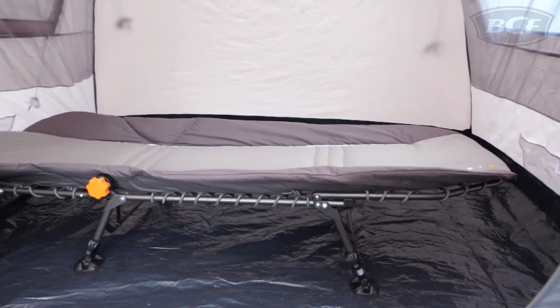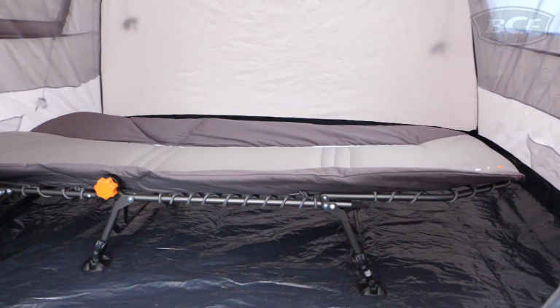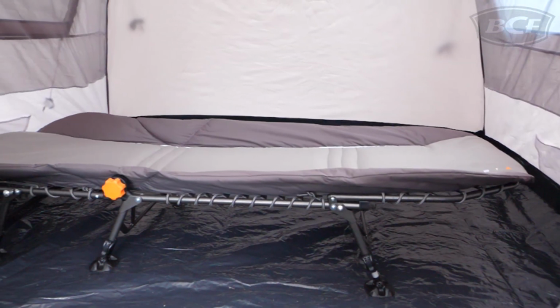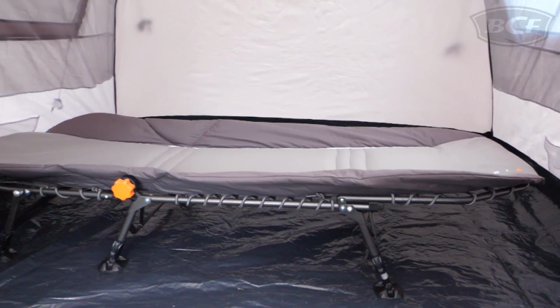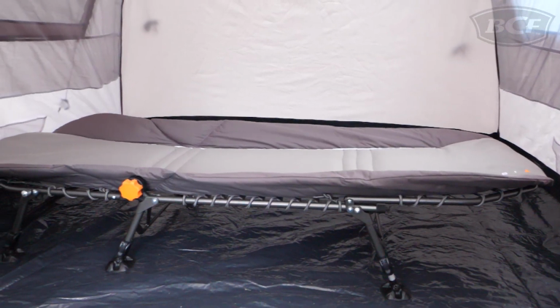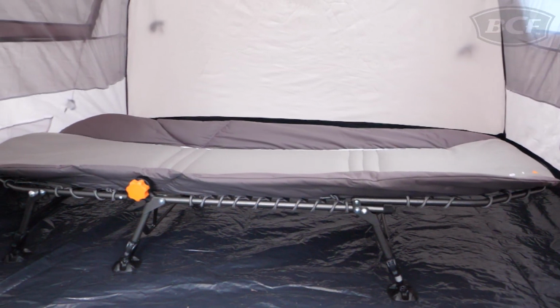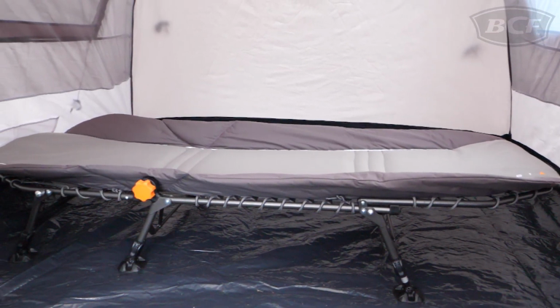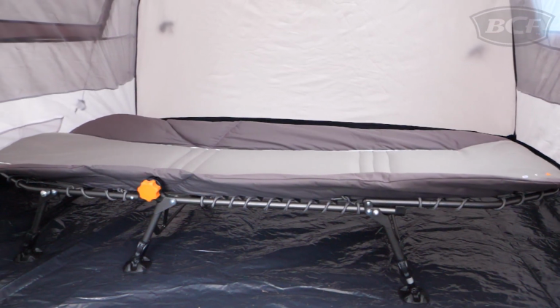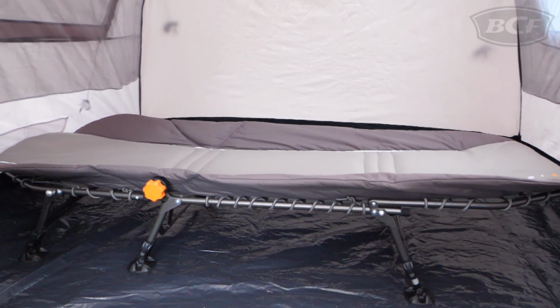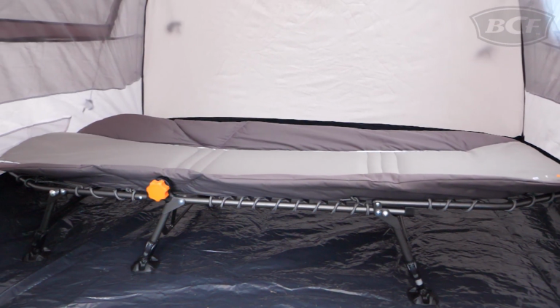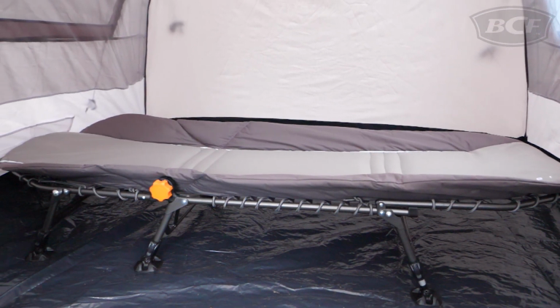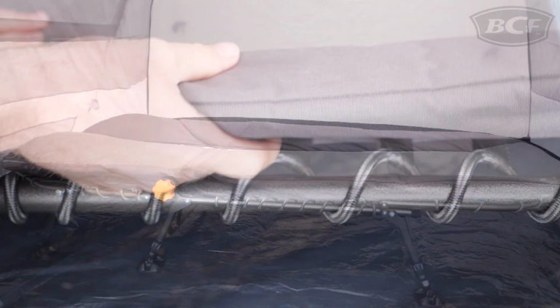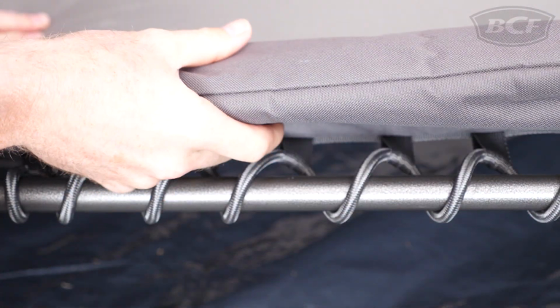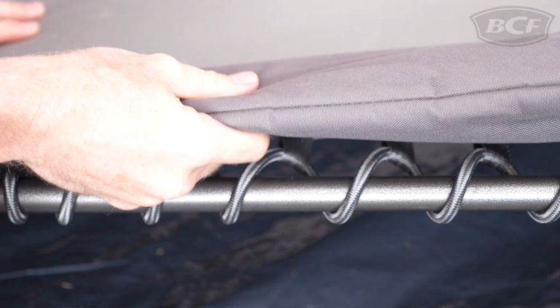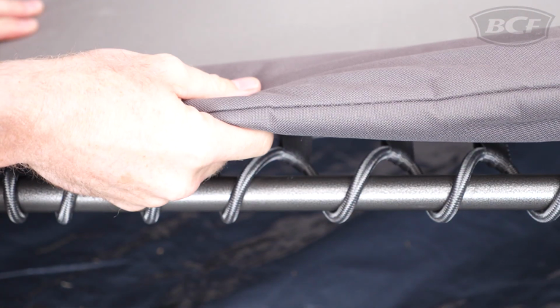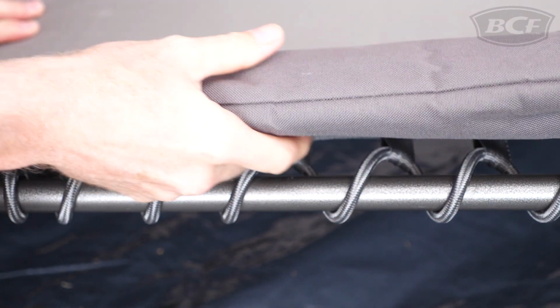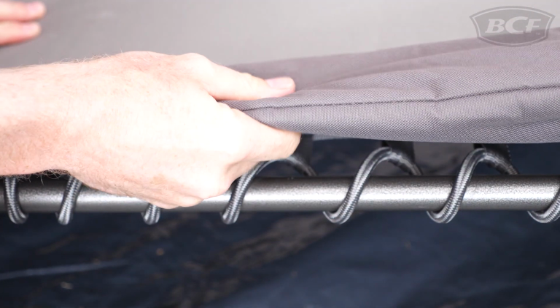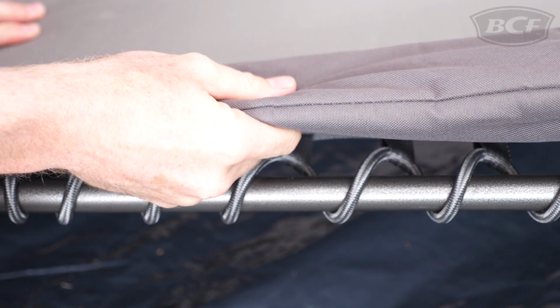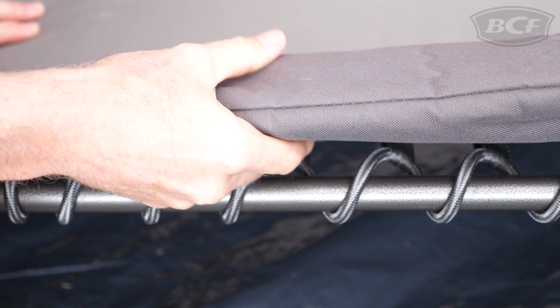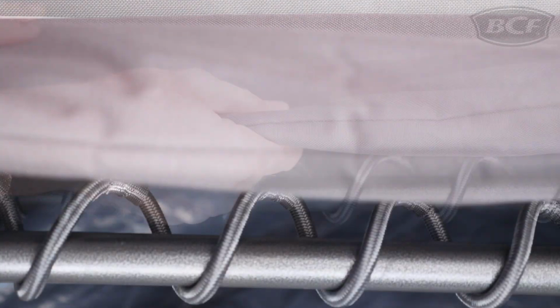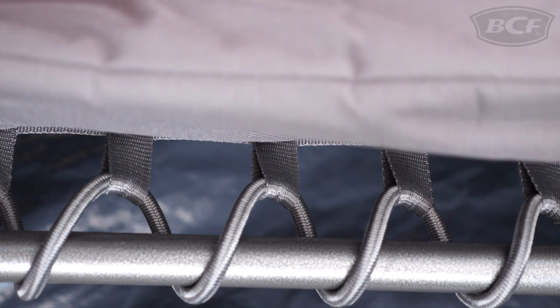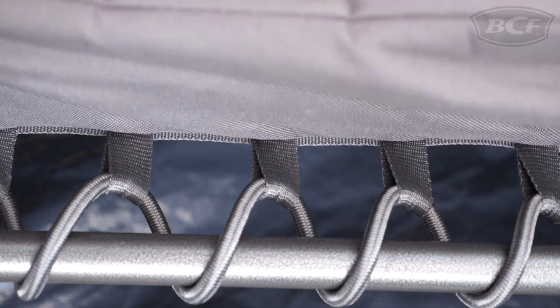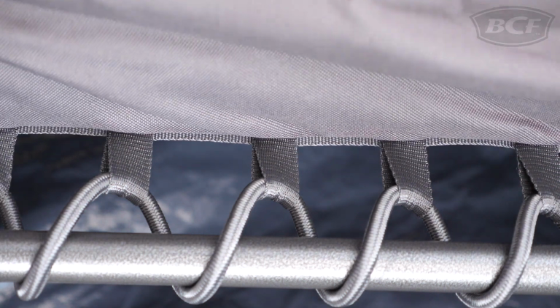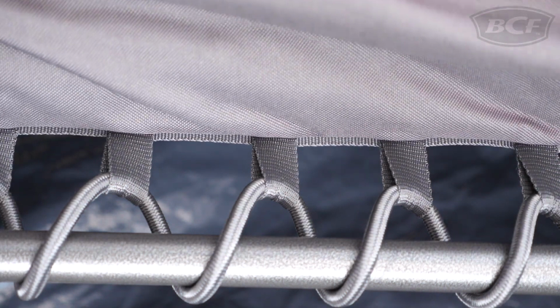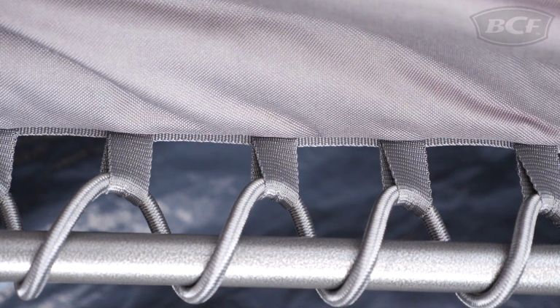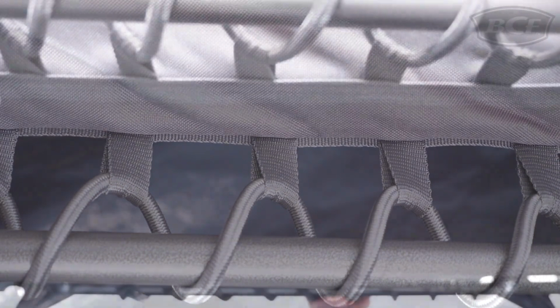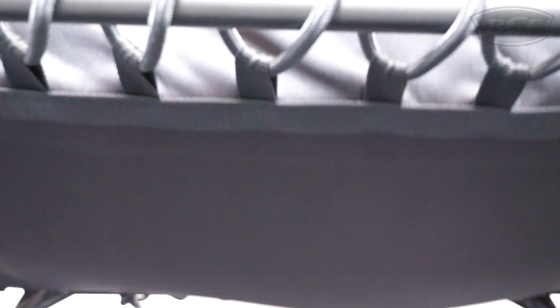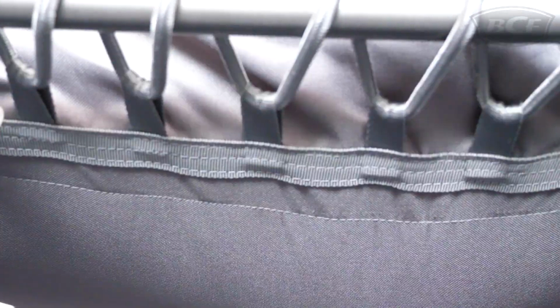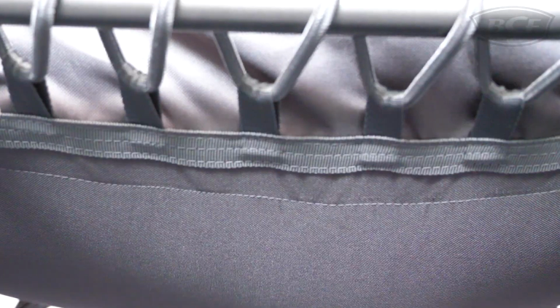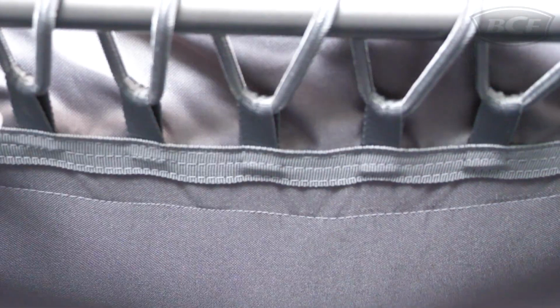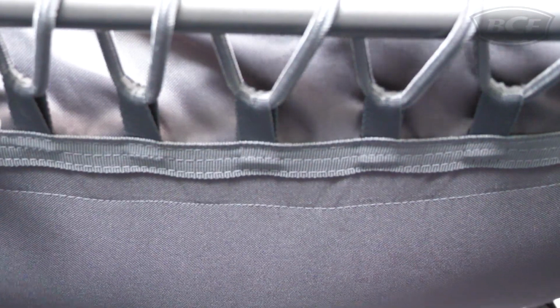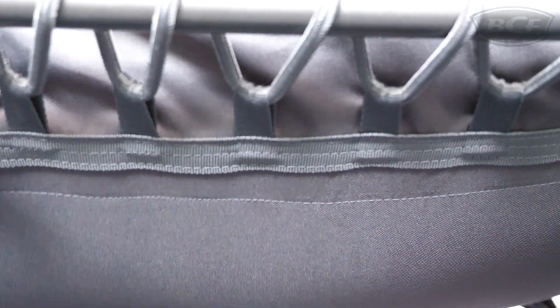What makes this stretcher so comfortable and supportive is the thick foam padding, which is suspended from the frame and molds to your body once you lay down.